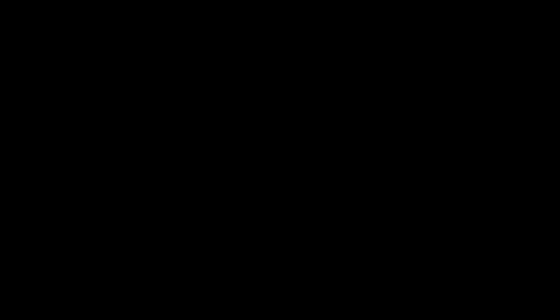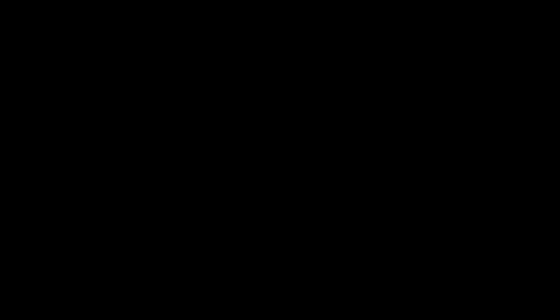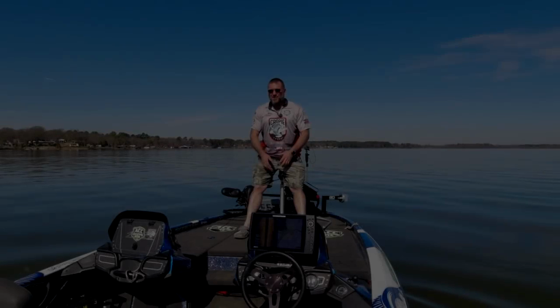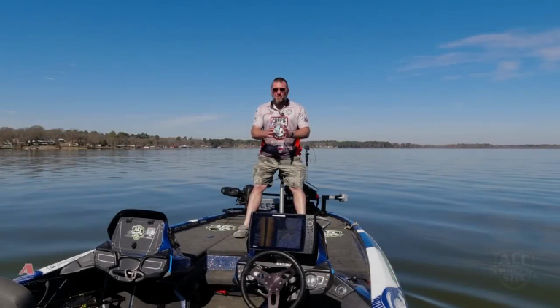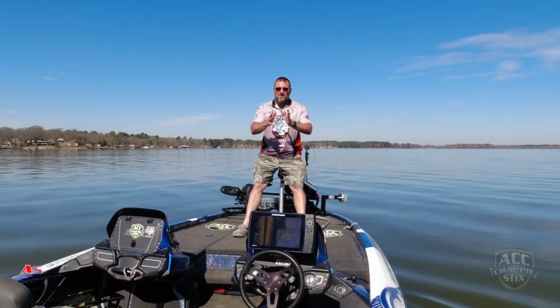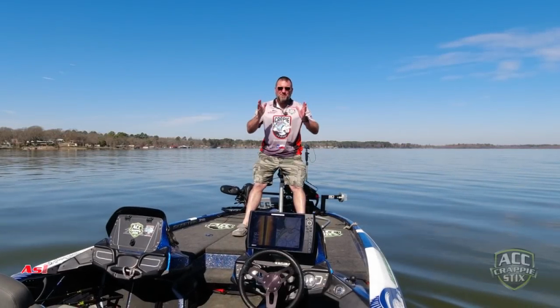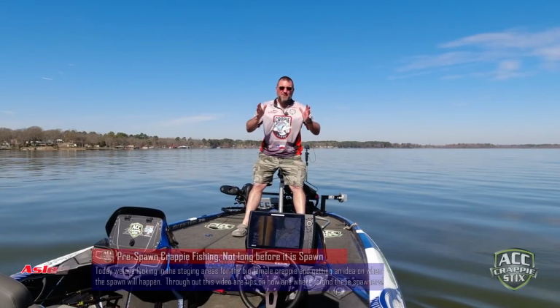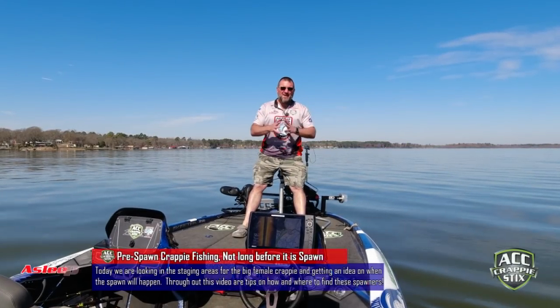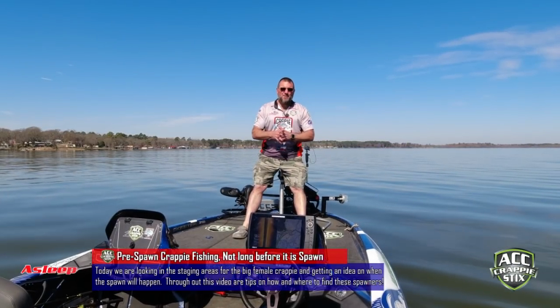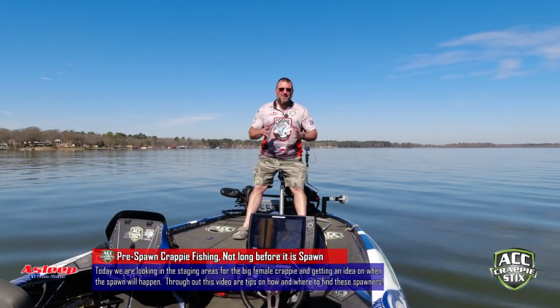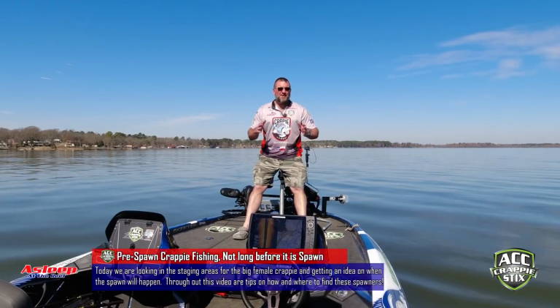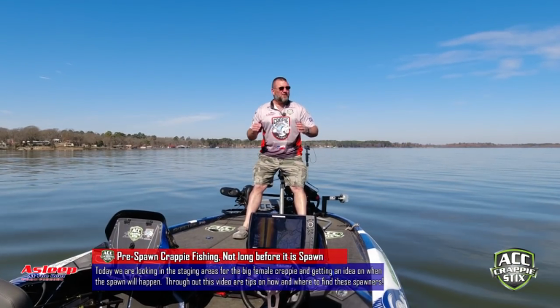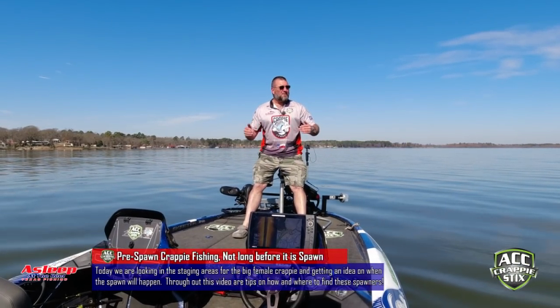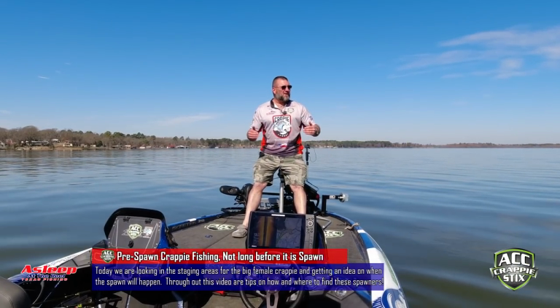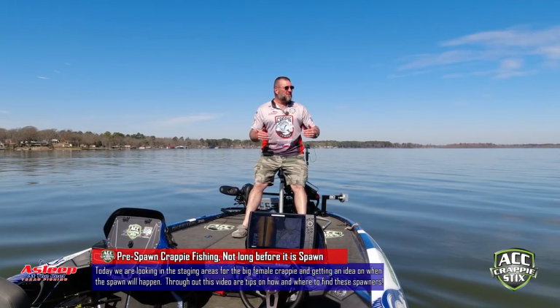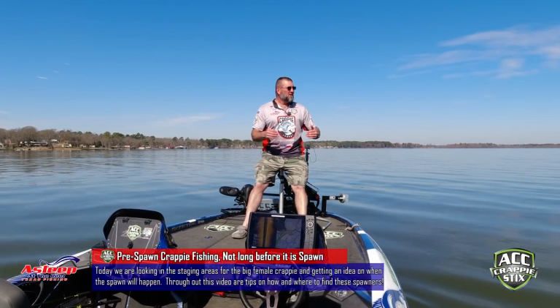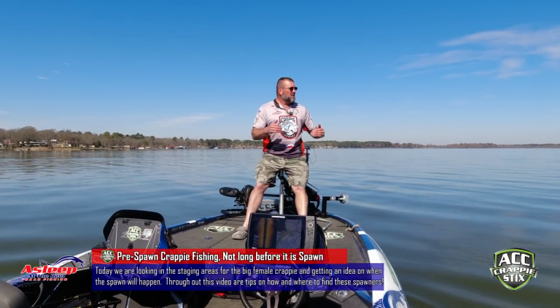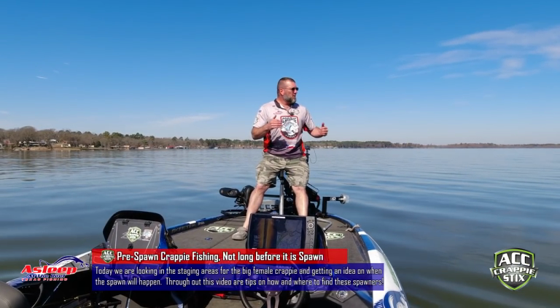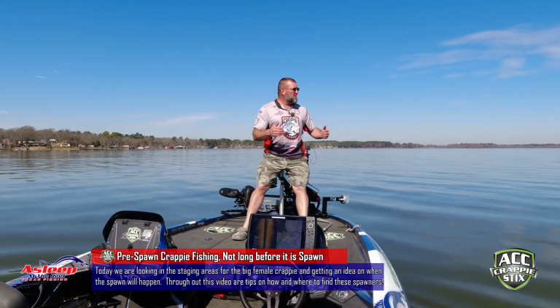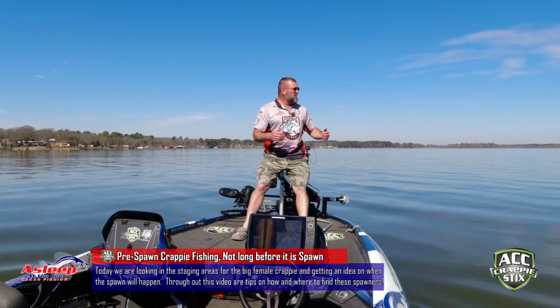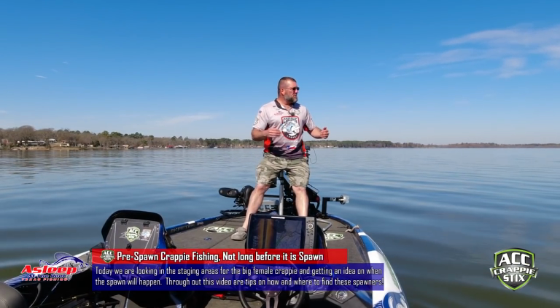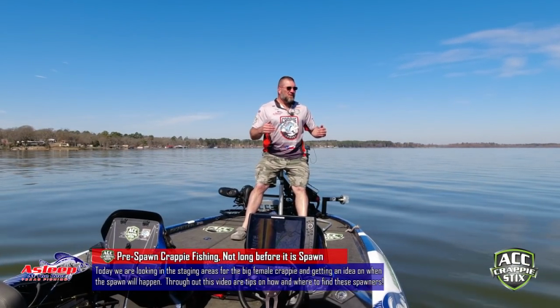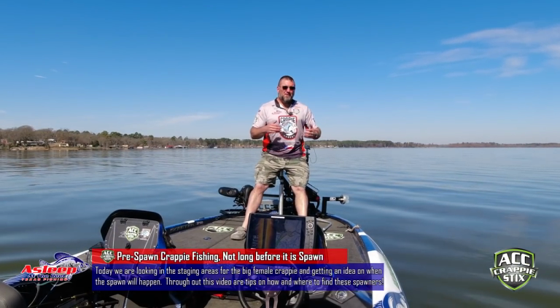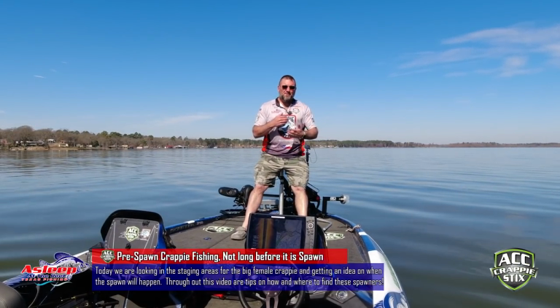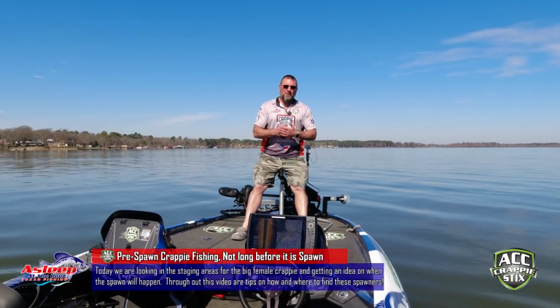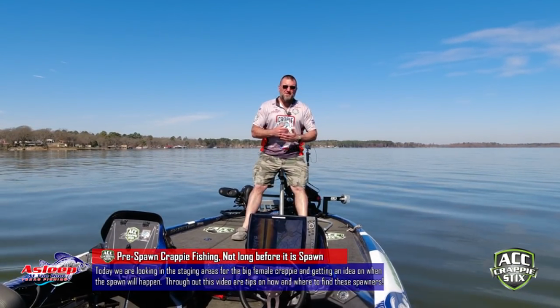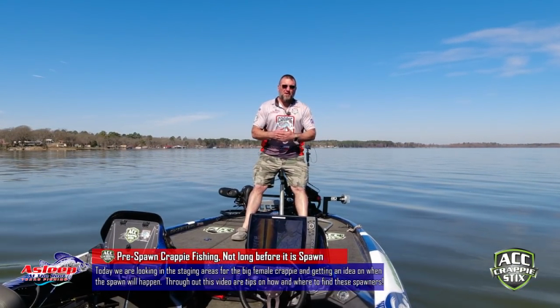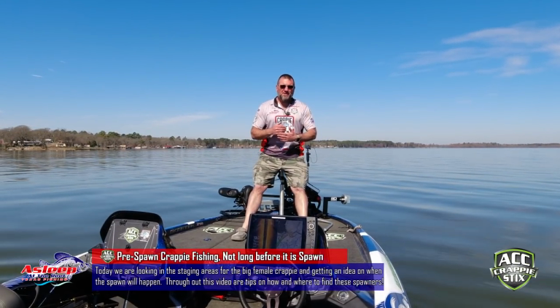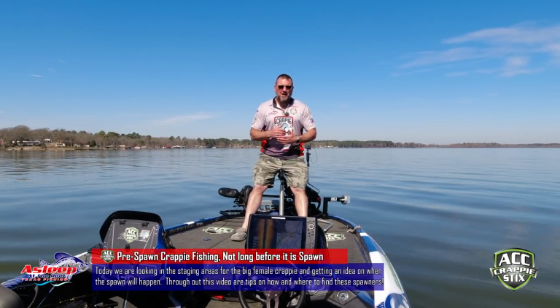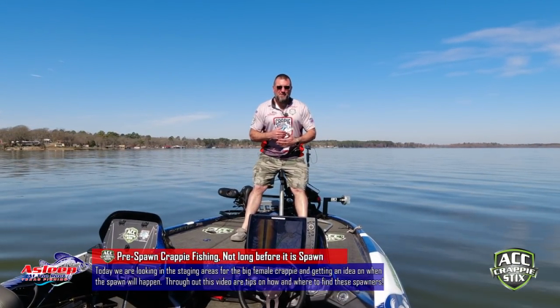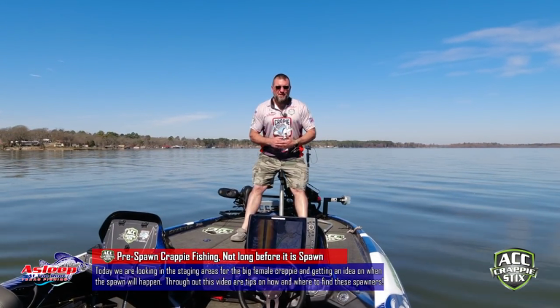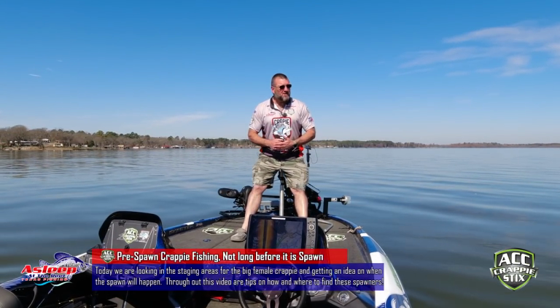Good morning YouTube. Hey guys, Weird Eye here on Lake Palestine. We're going to be doing some pre-spawn crappie fishing.